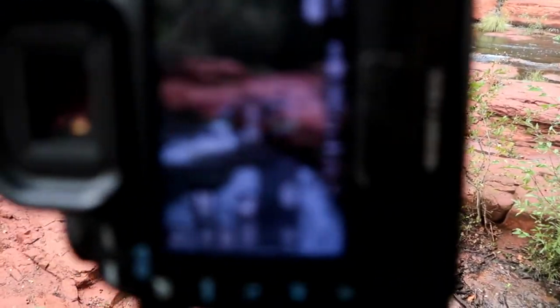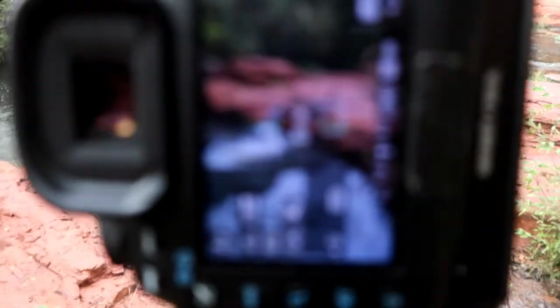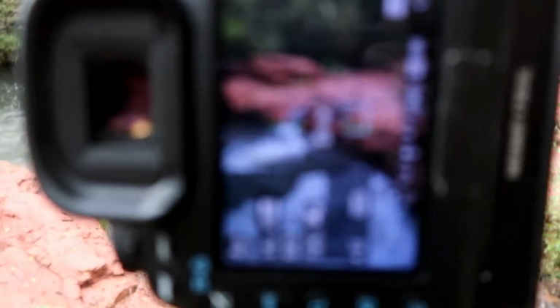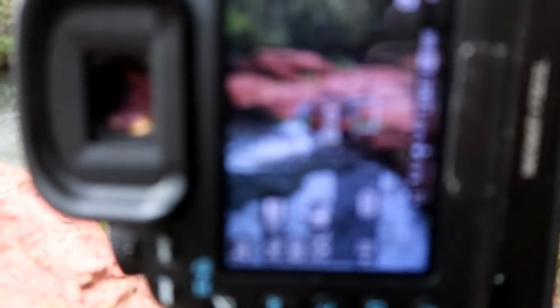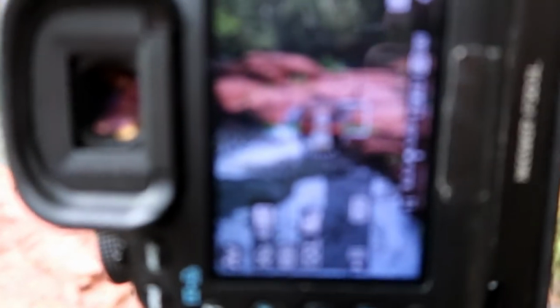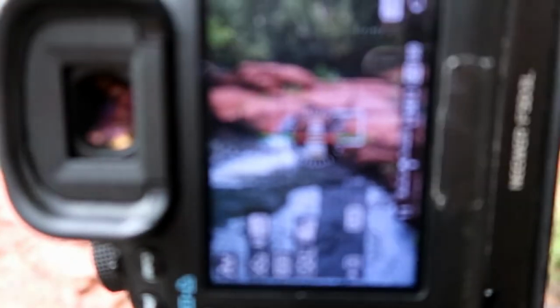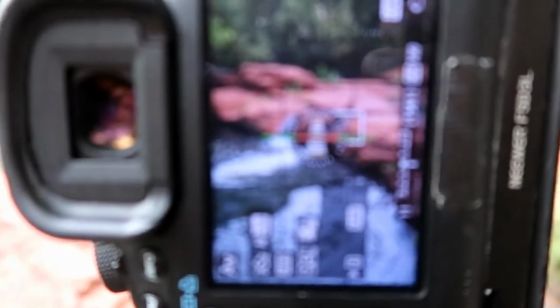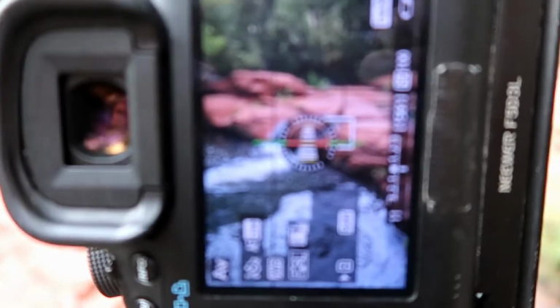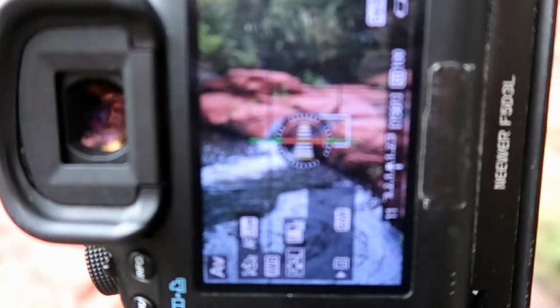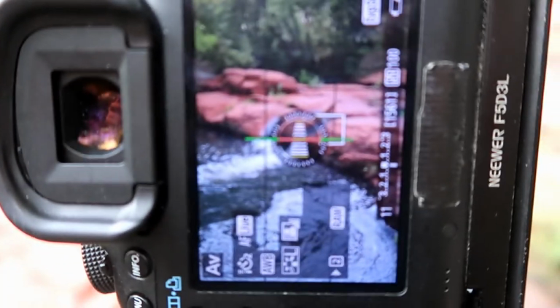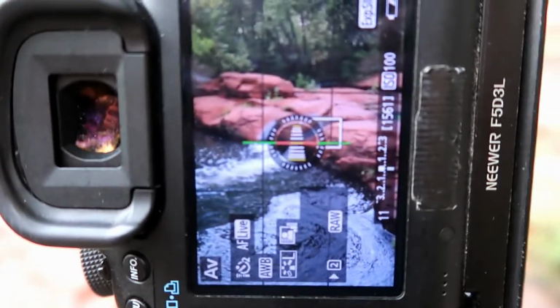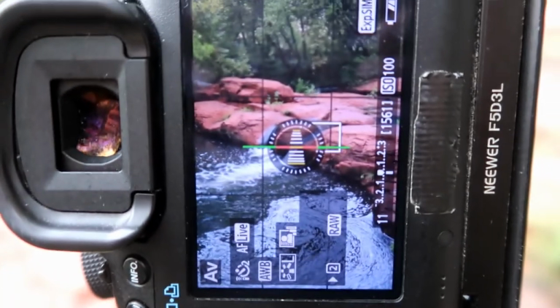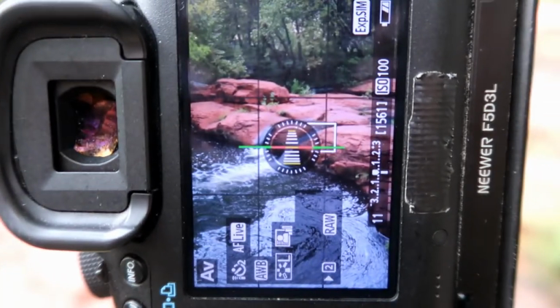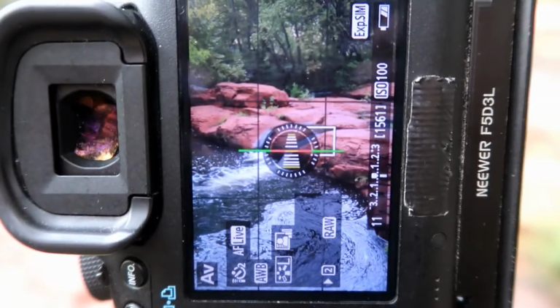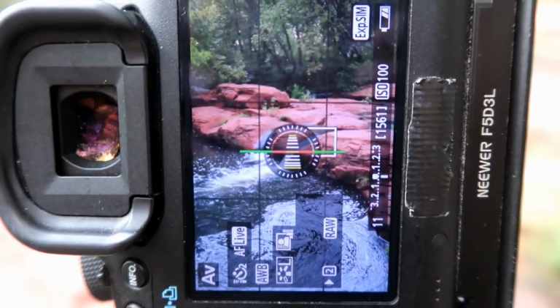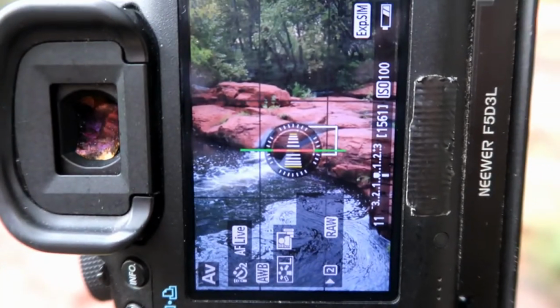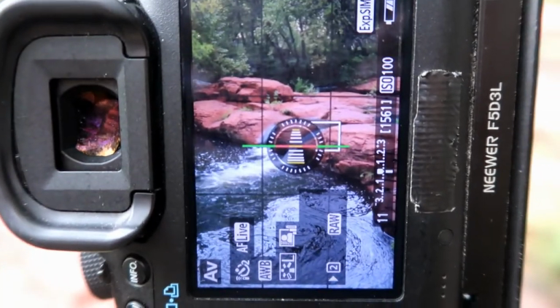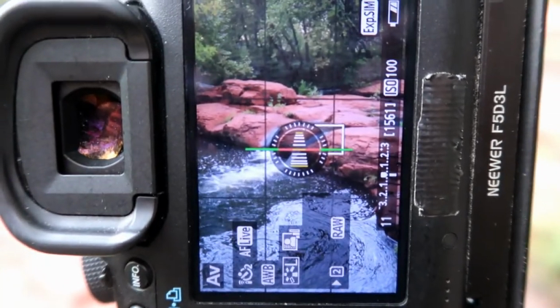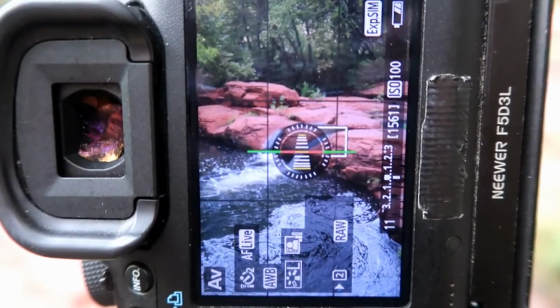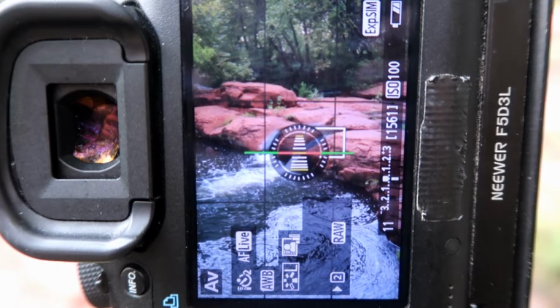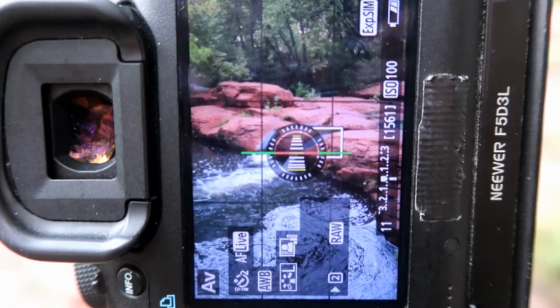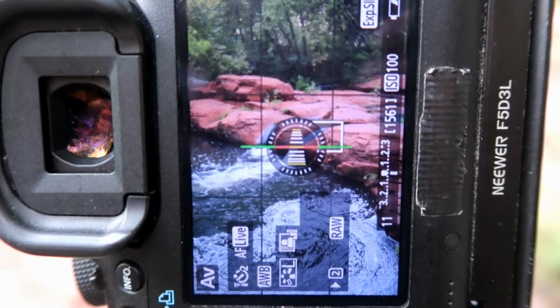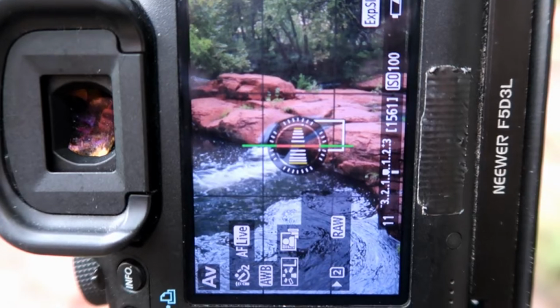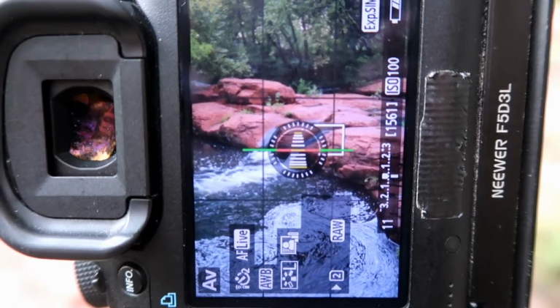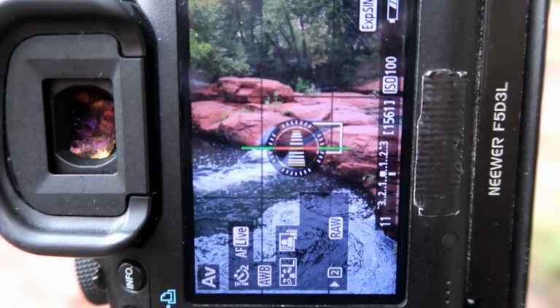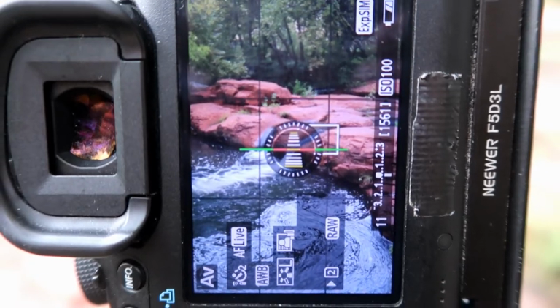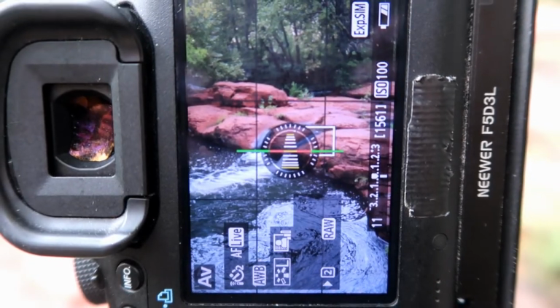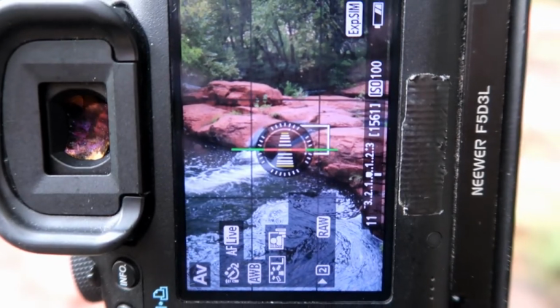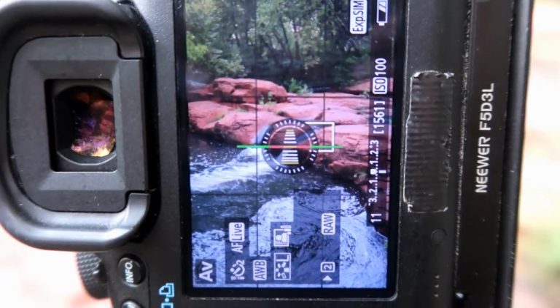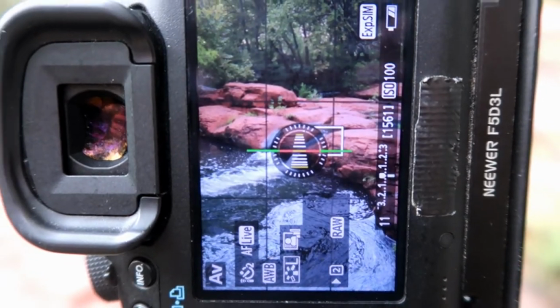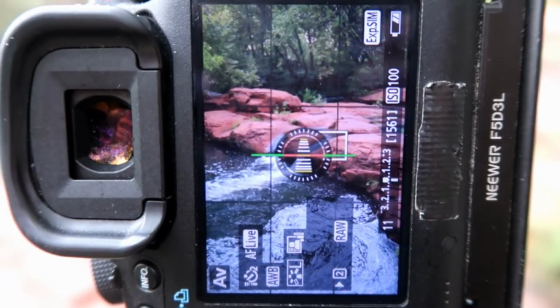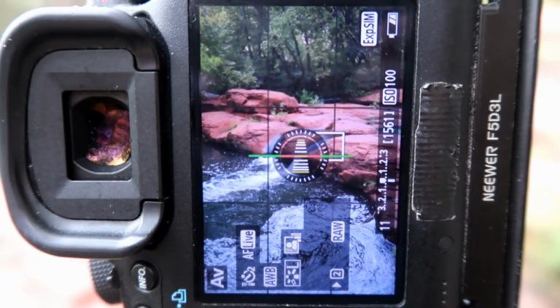So as you can see, I'm working with F11, ISO 100, and a 20-second exposure.